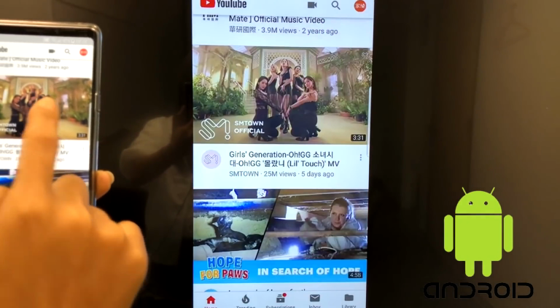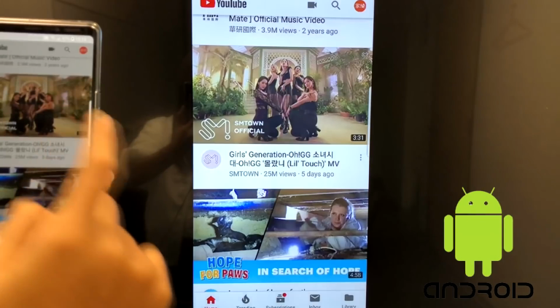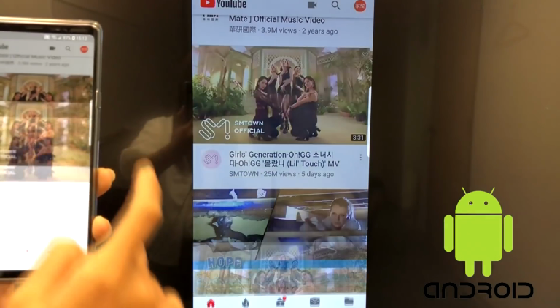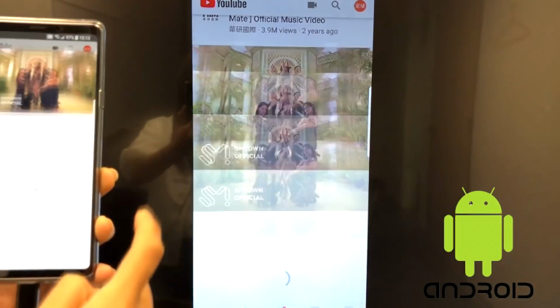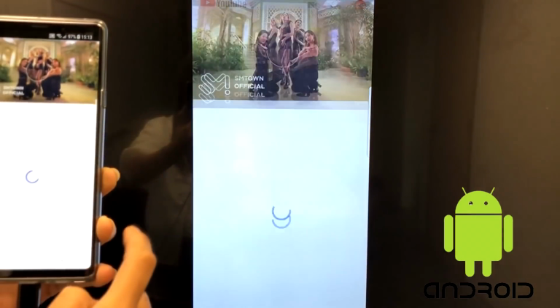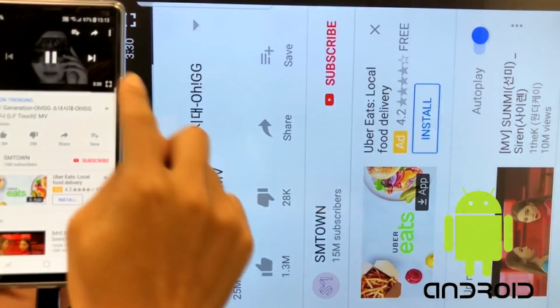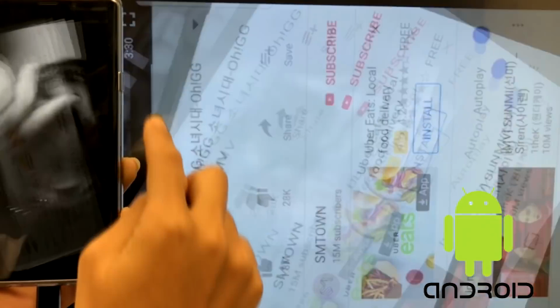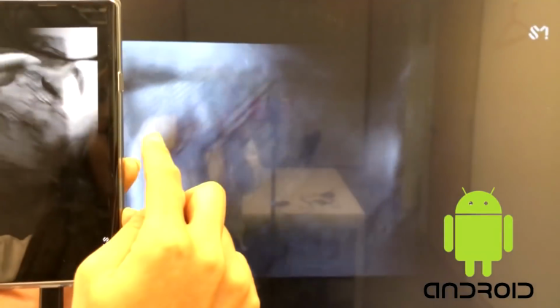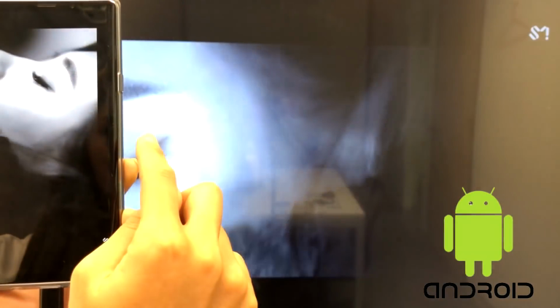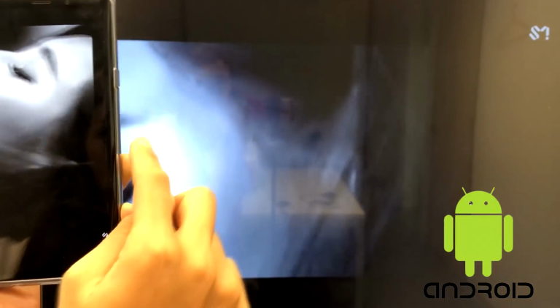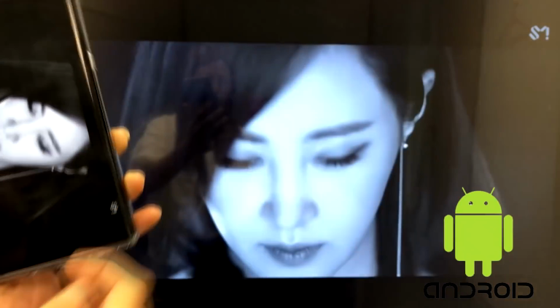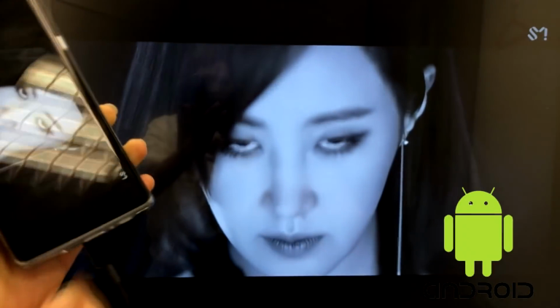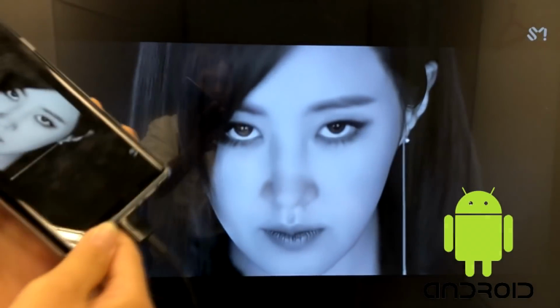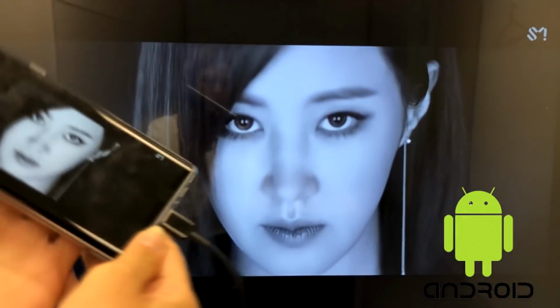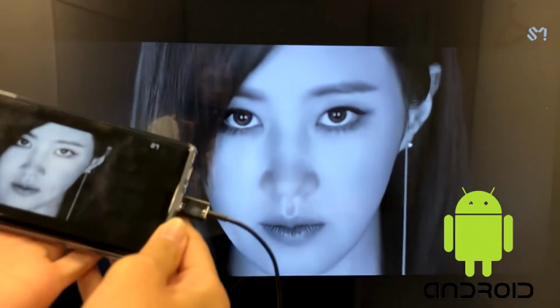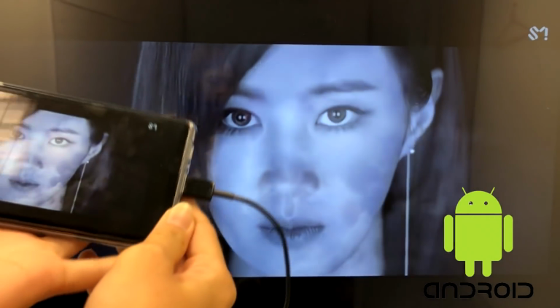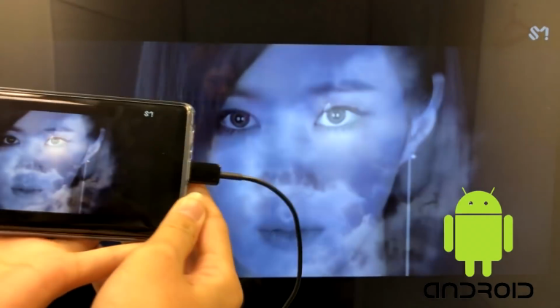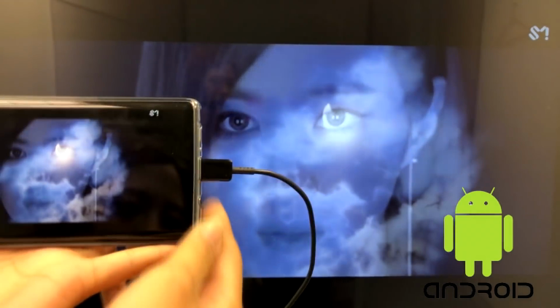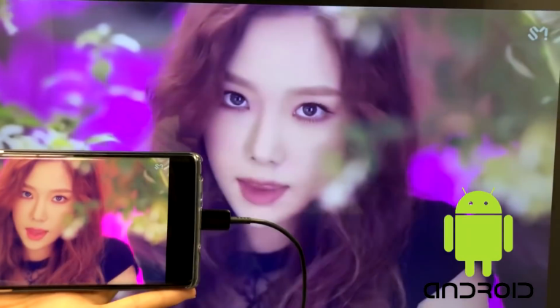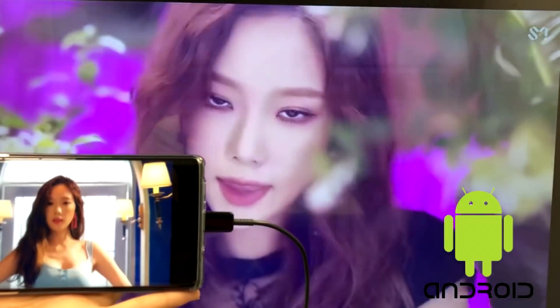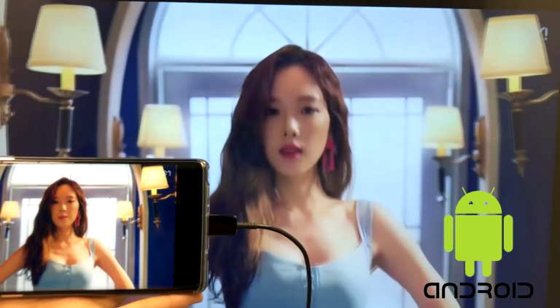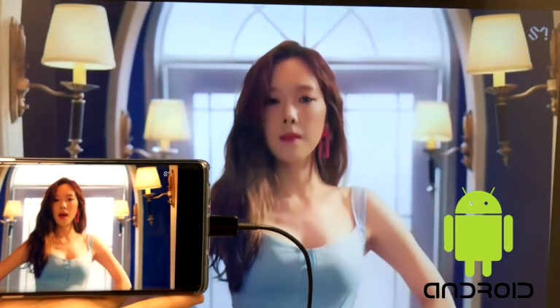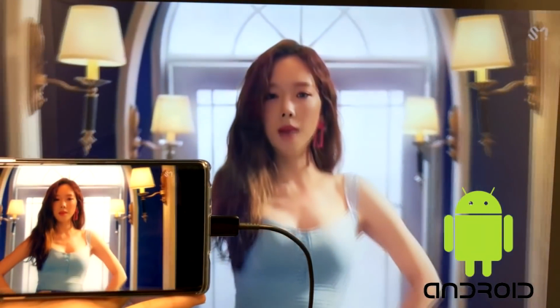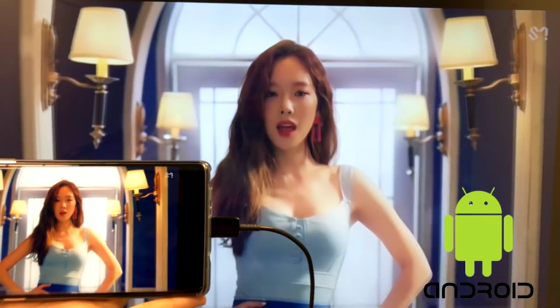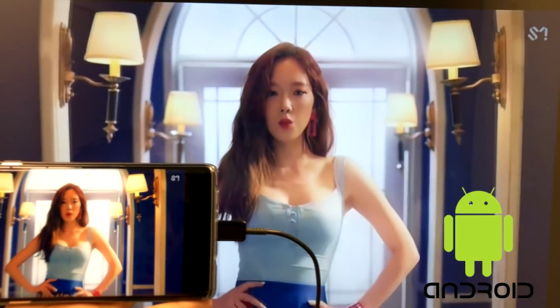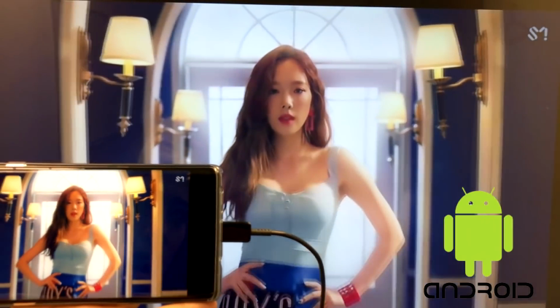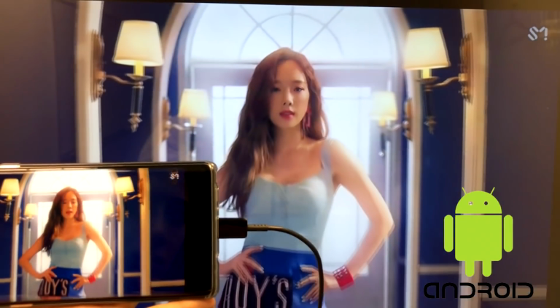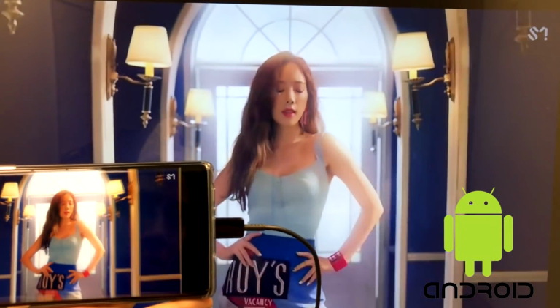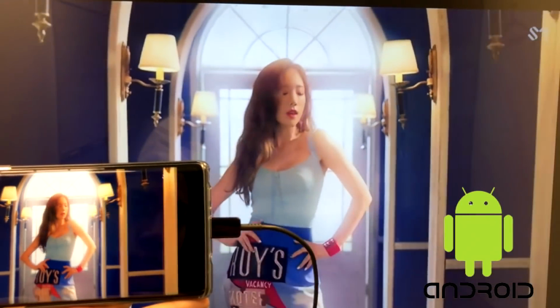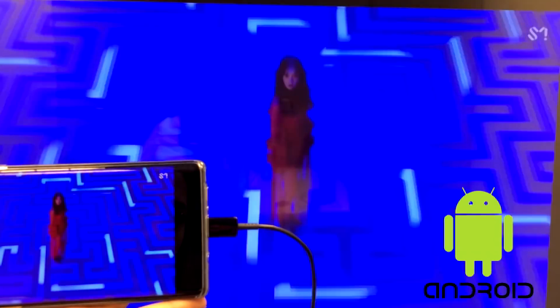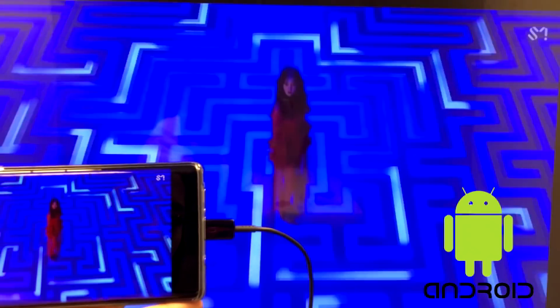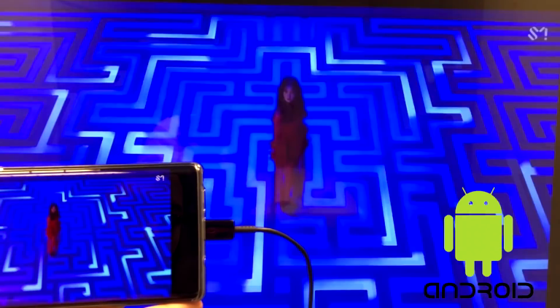YouTube also works great. If you rotate your phone to landscape, you get full screen video viewing on the big screen.